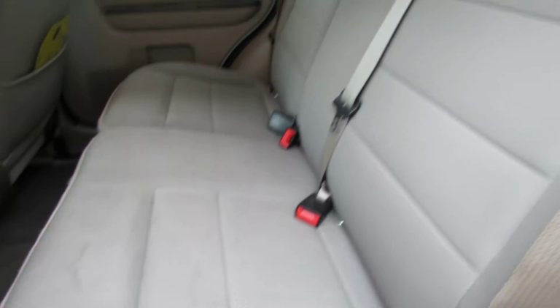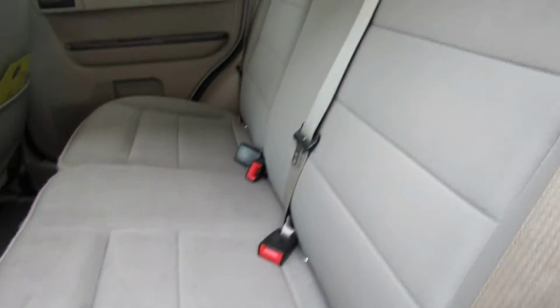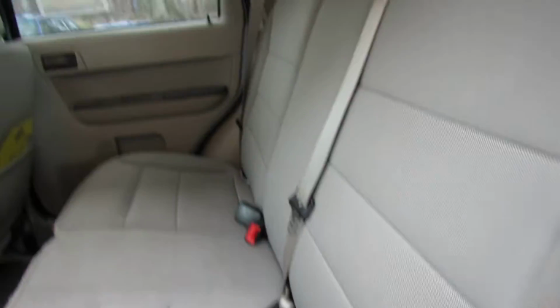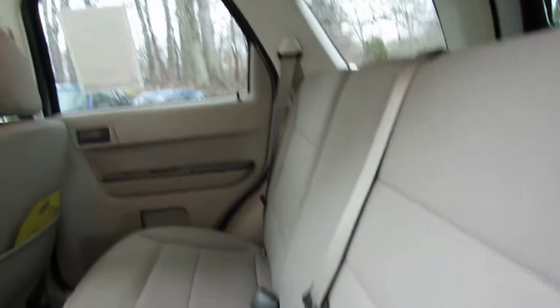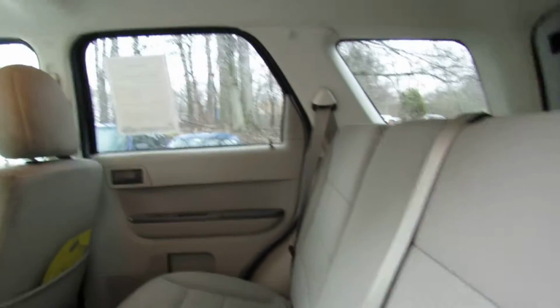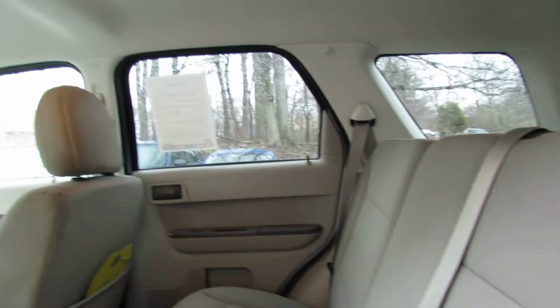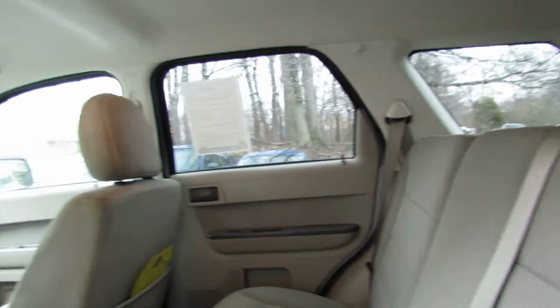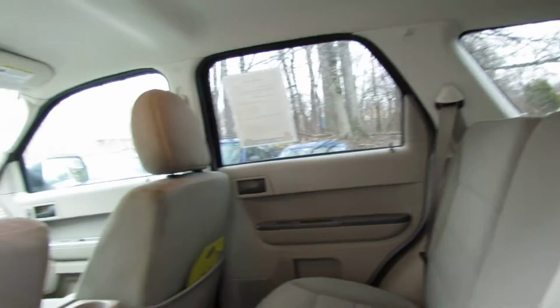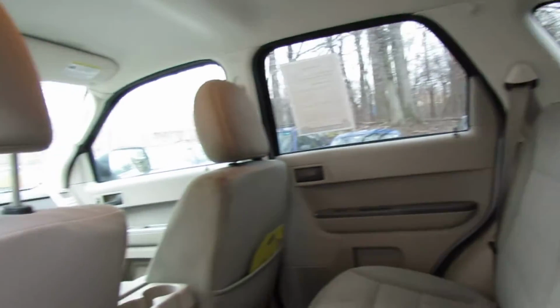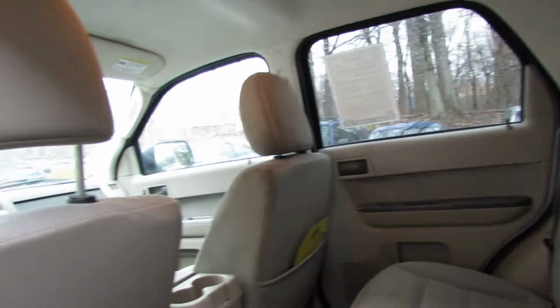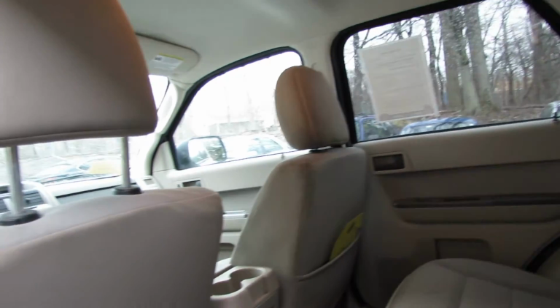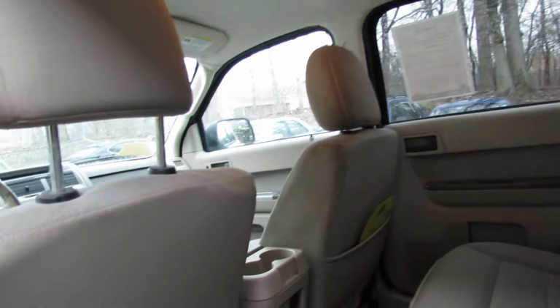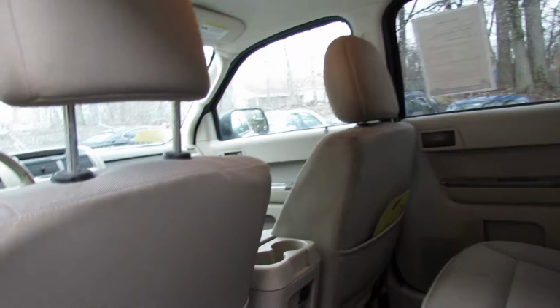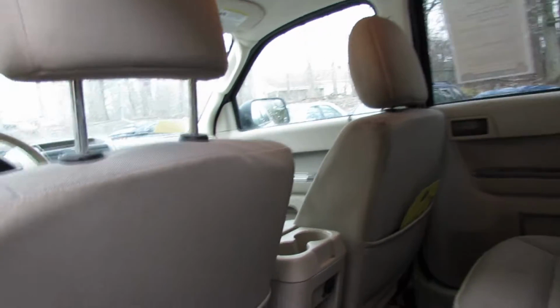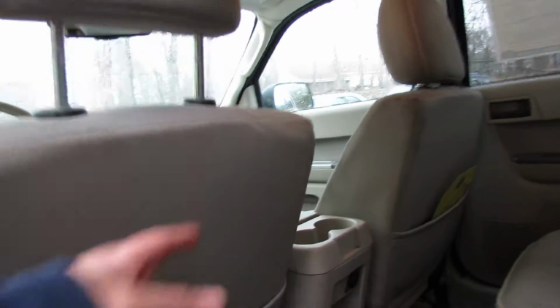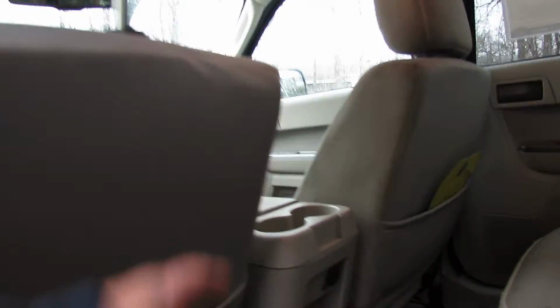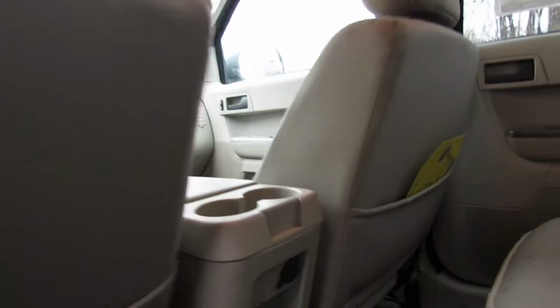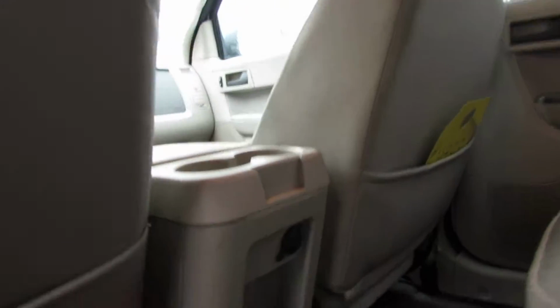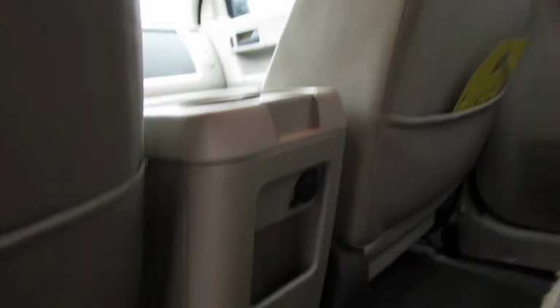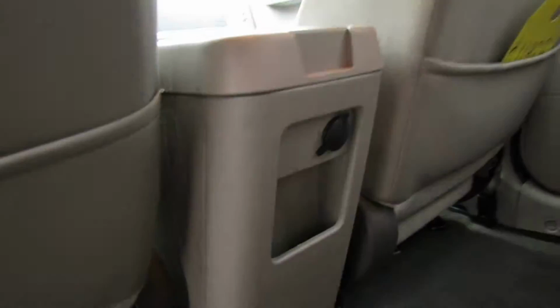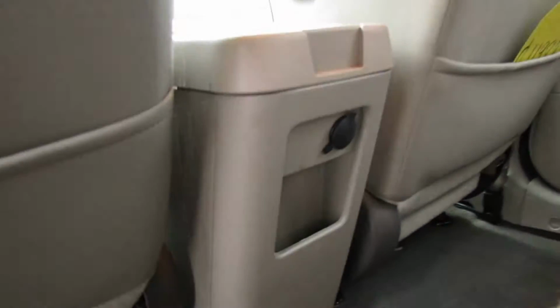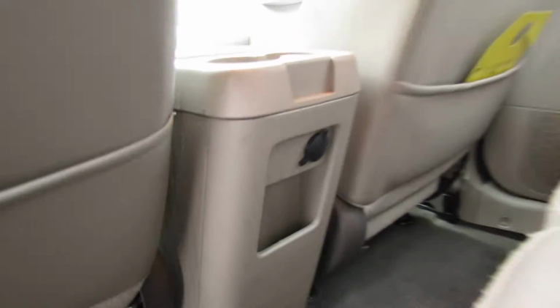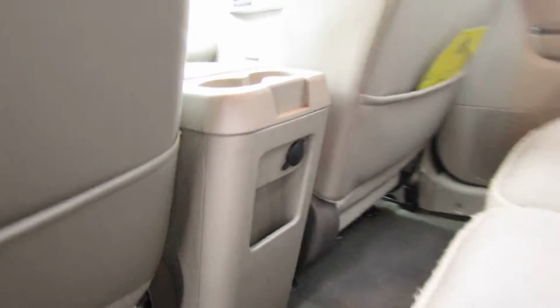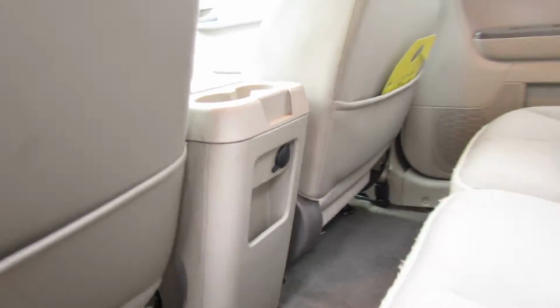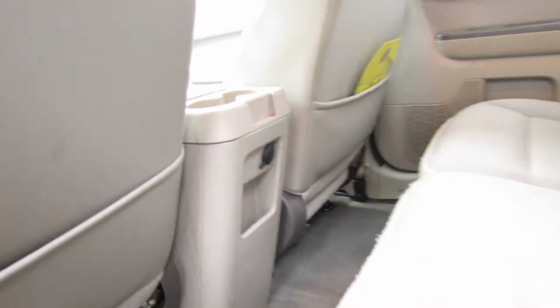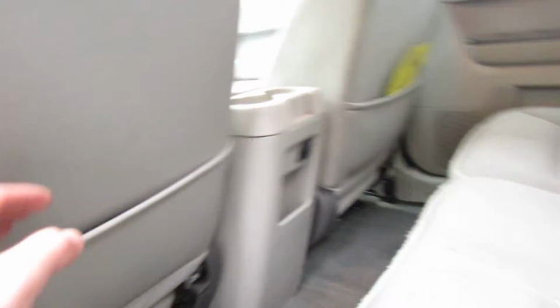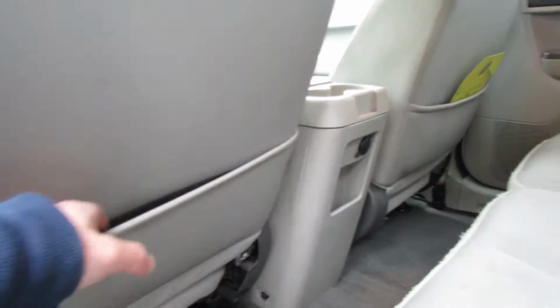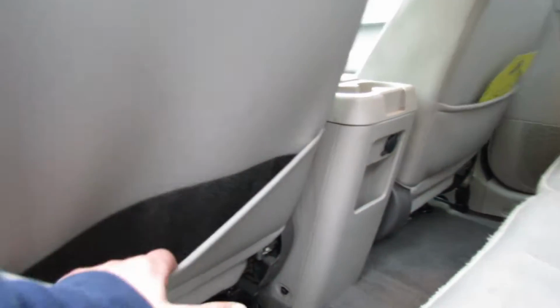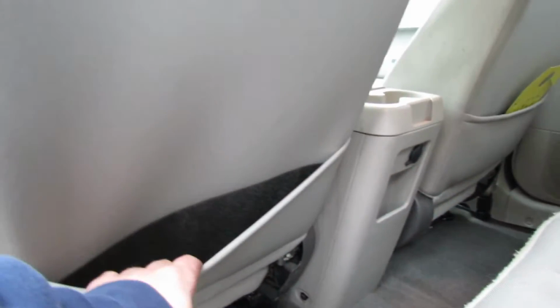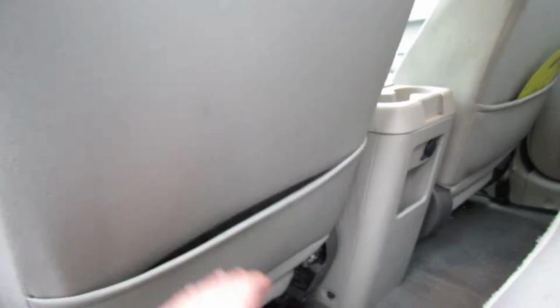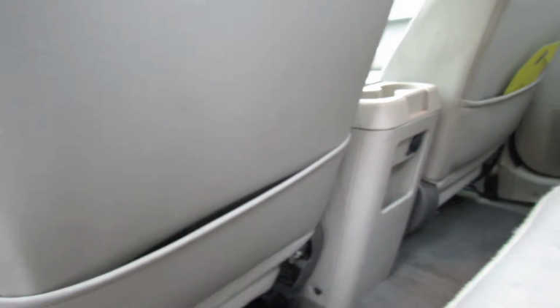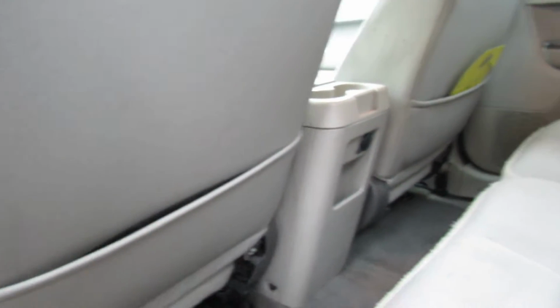So here's the back seat. You have cupholders, a 12 volt outlet, and storage space down here.